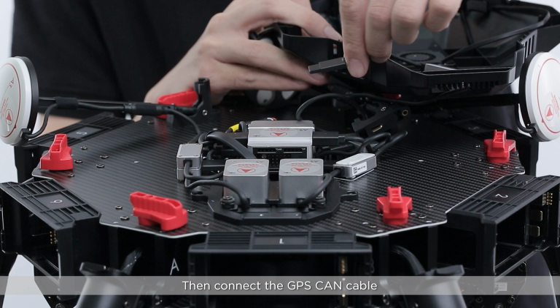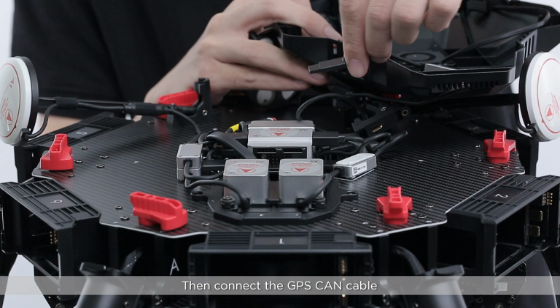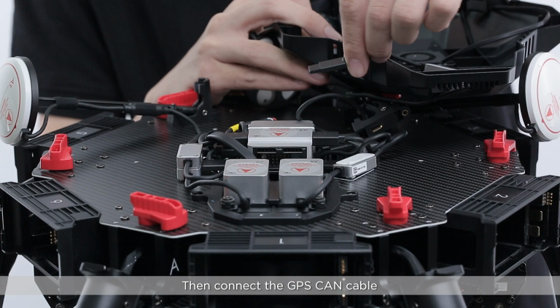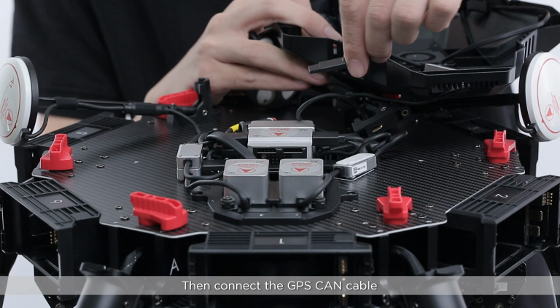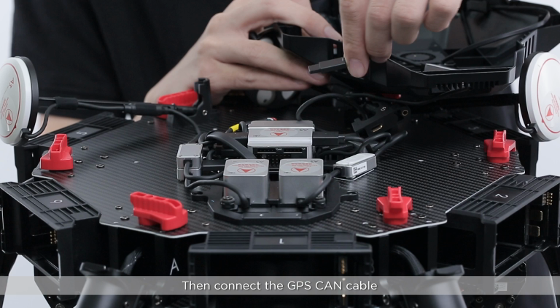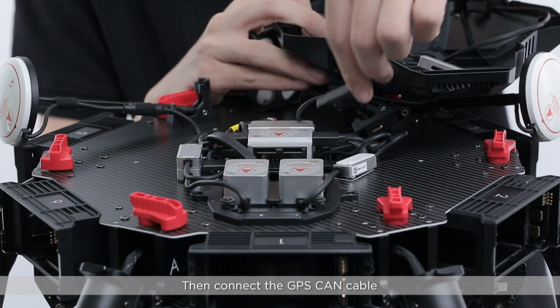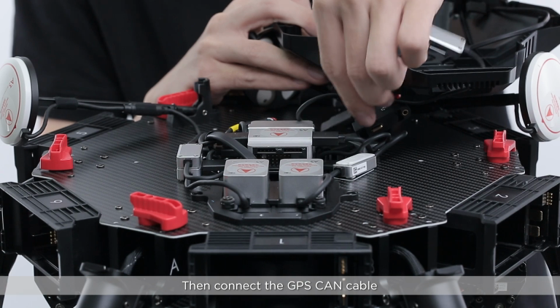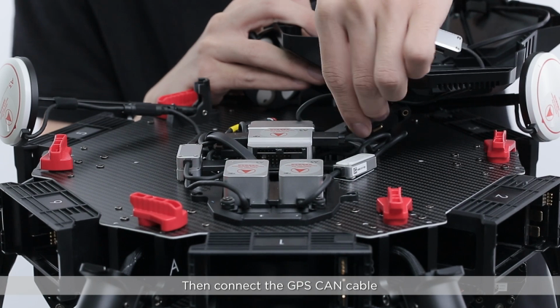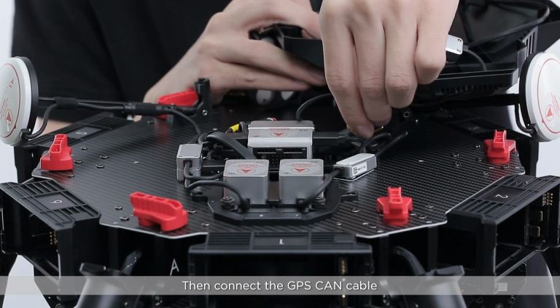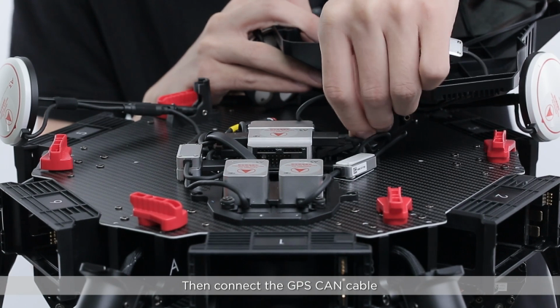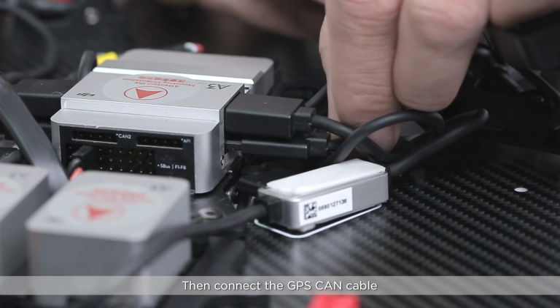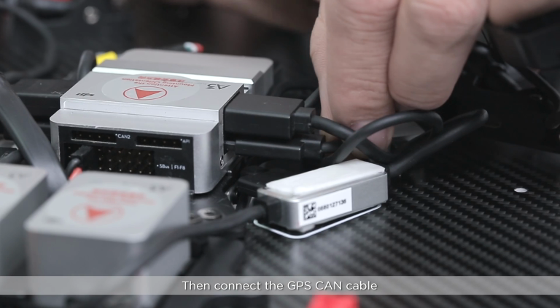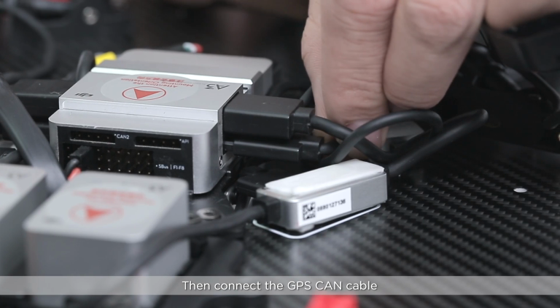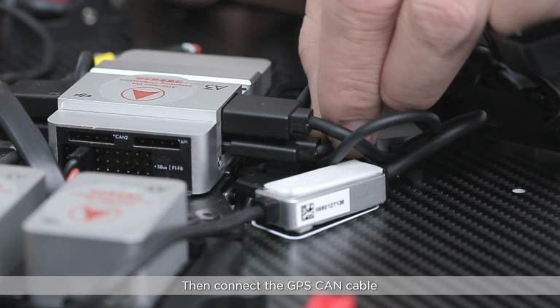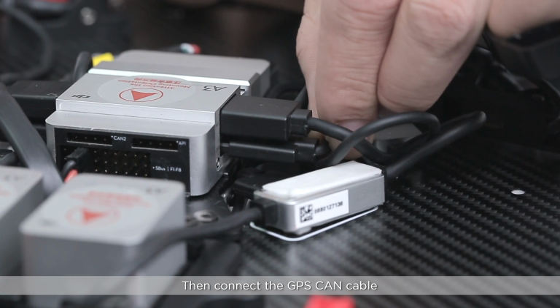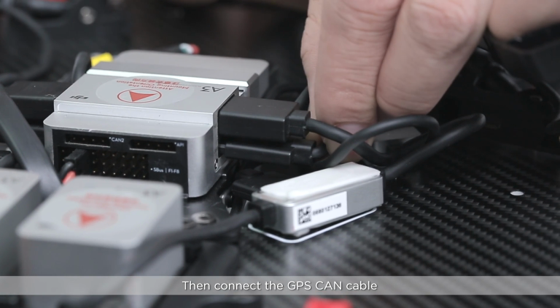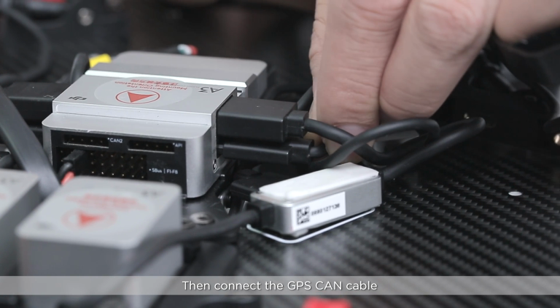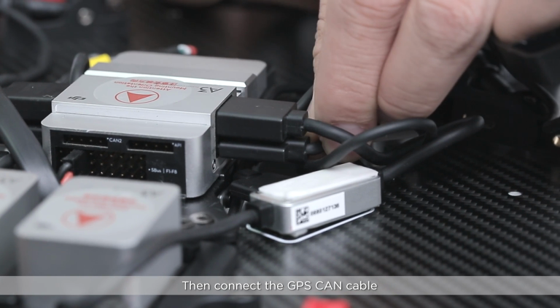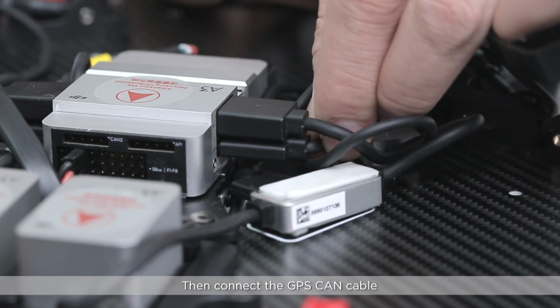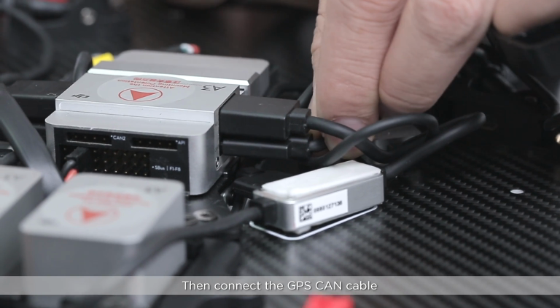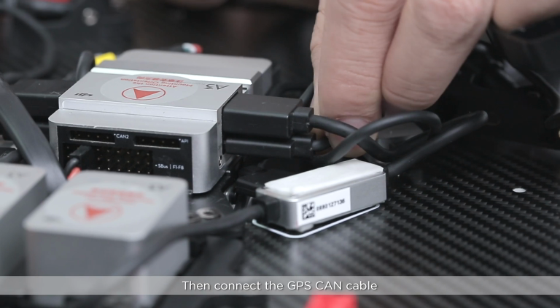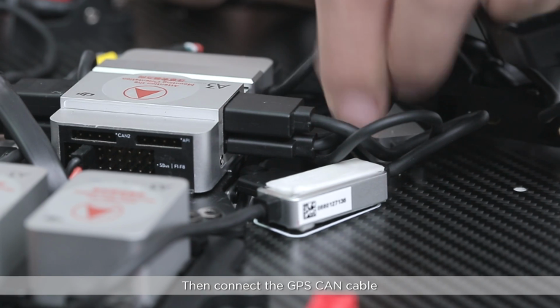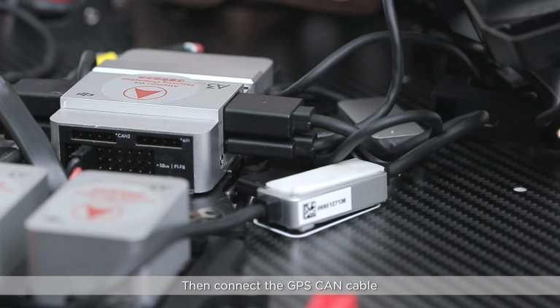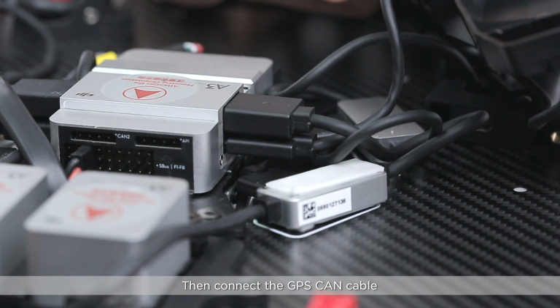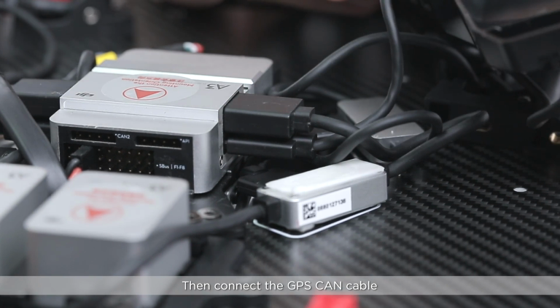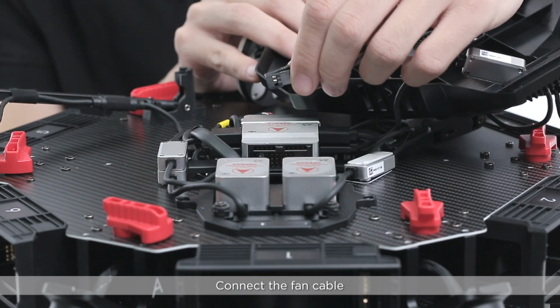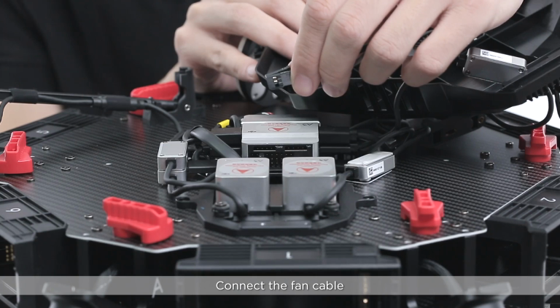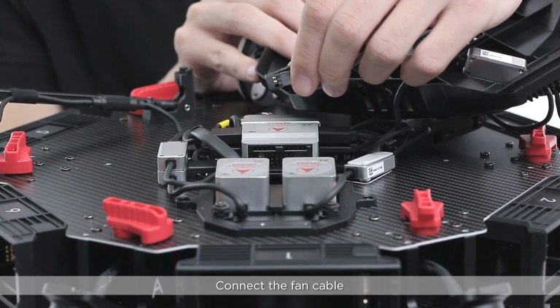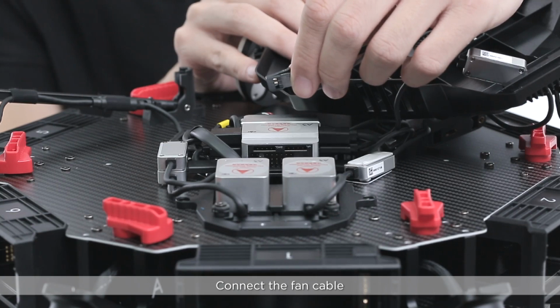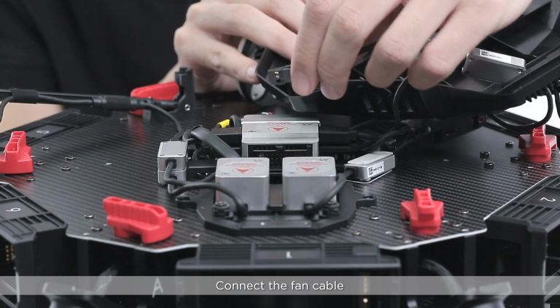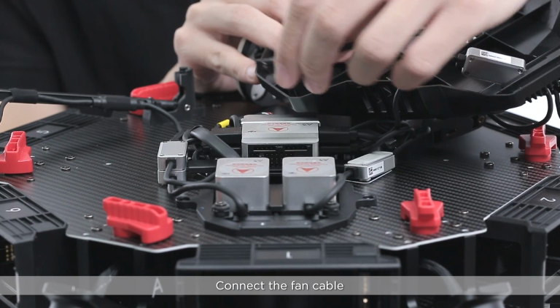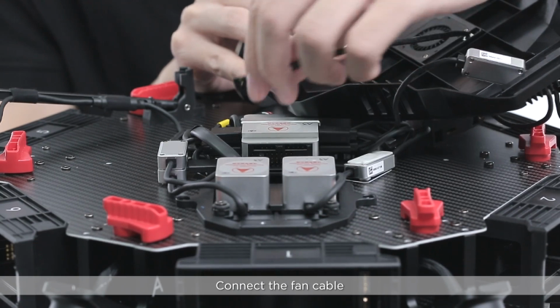Then, connect the GPS CAN cable. Connect the fan cable.